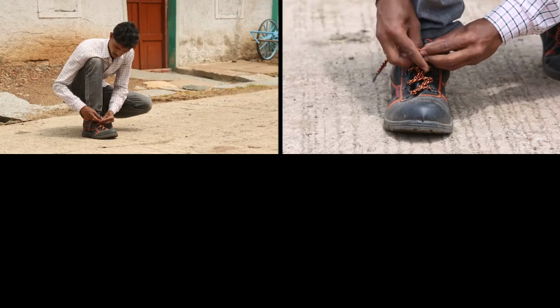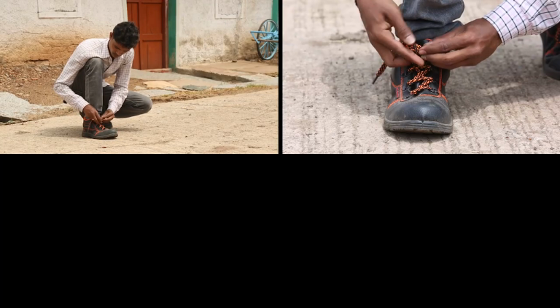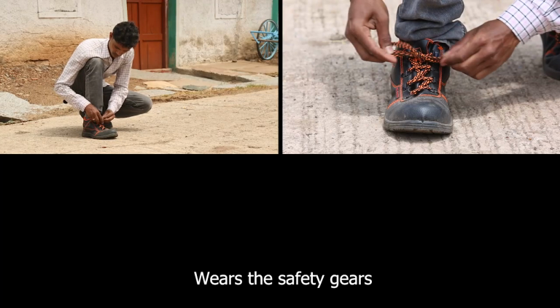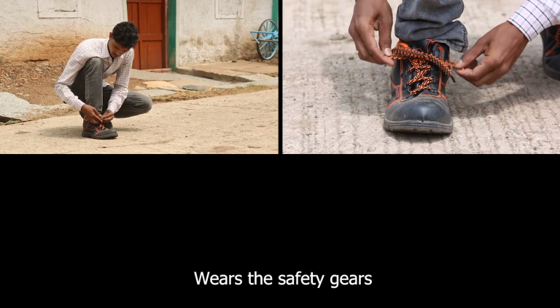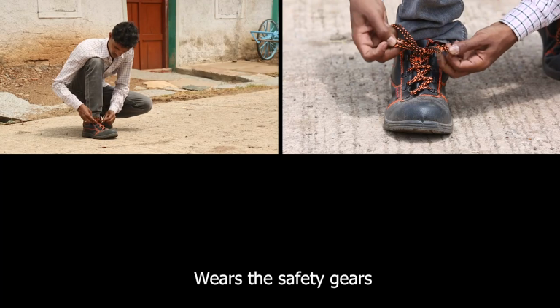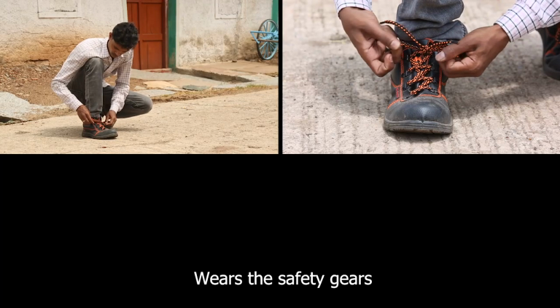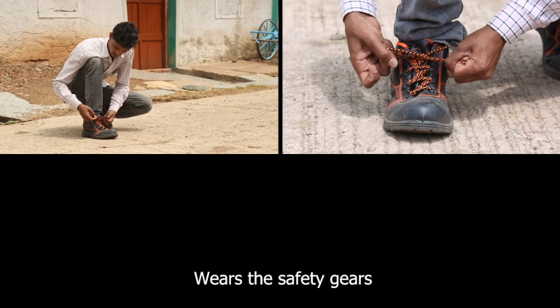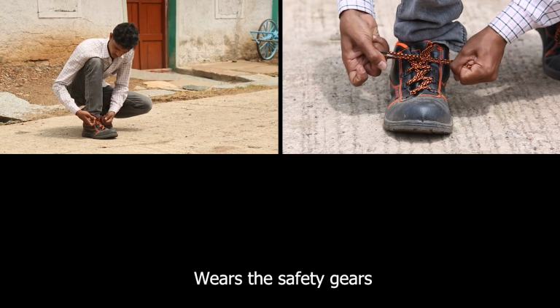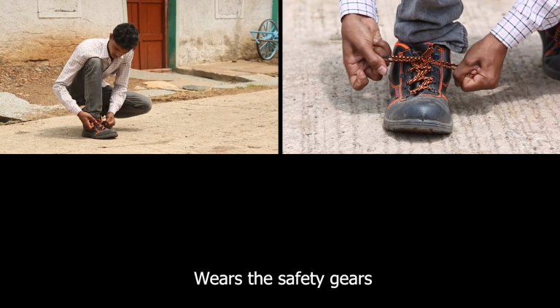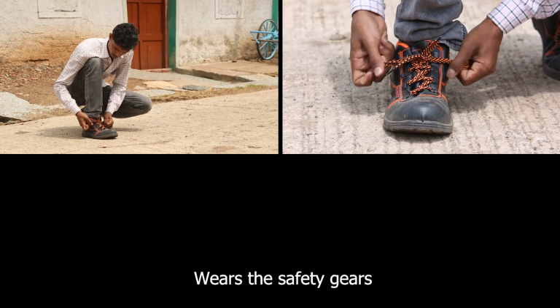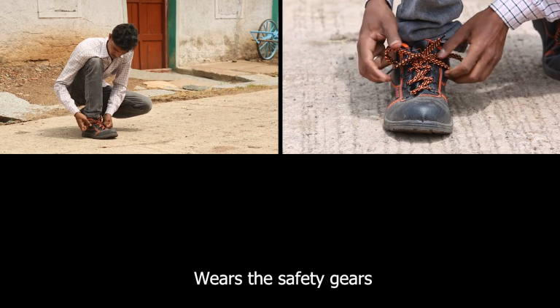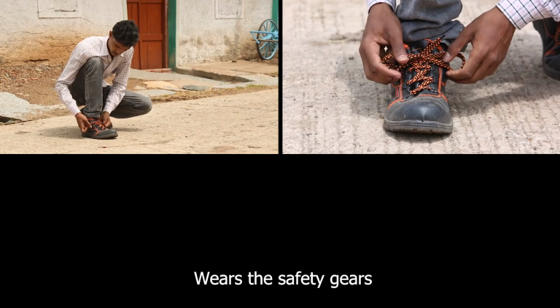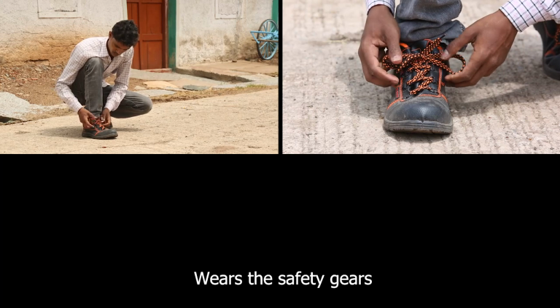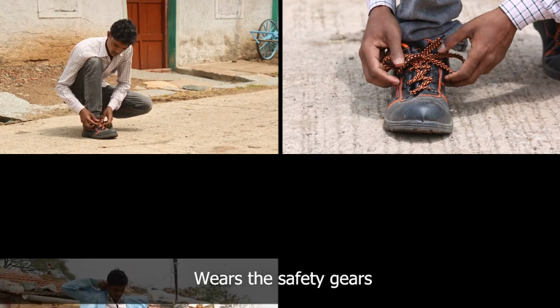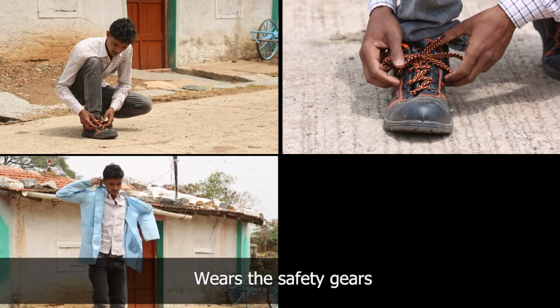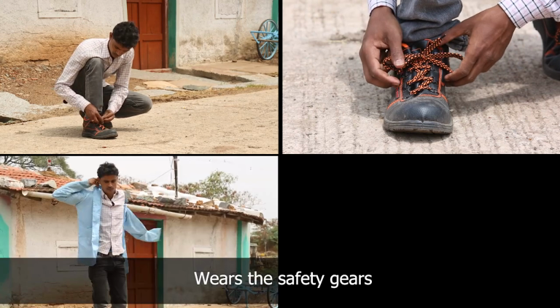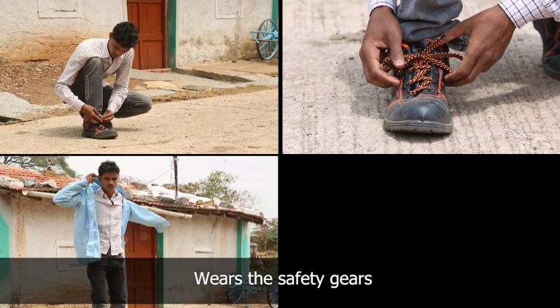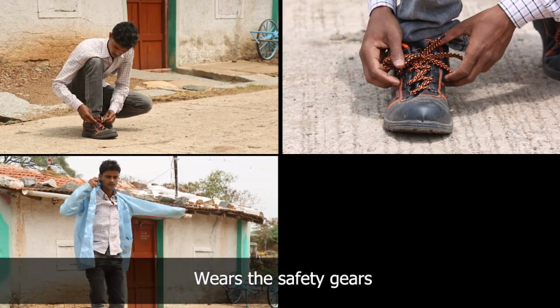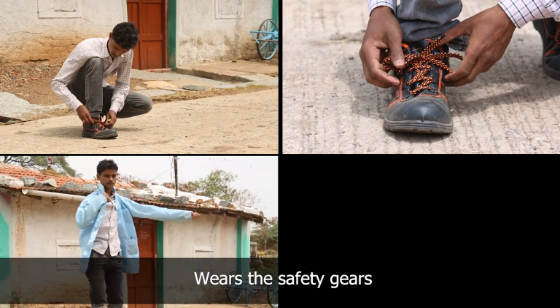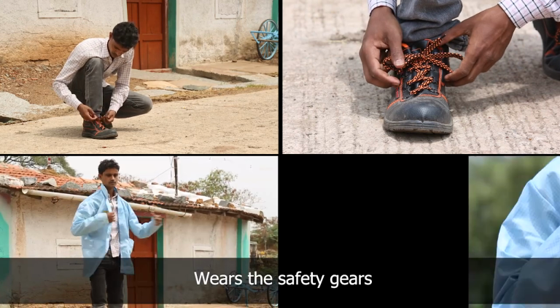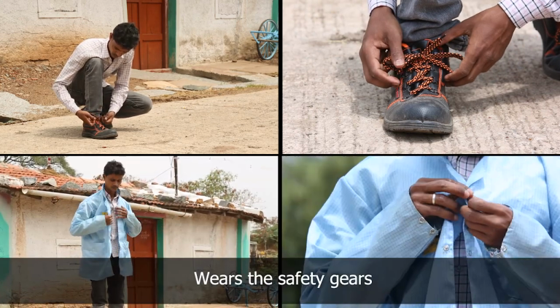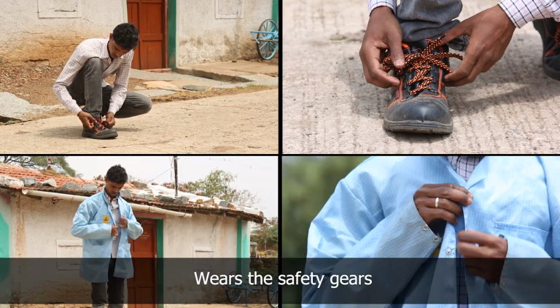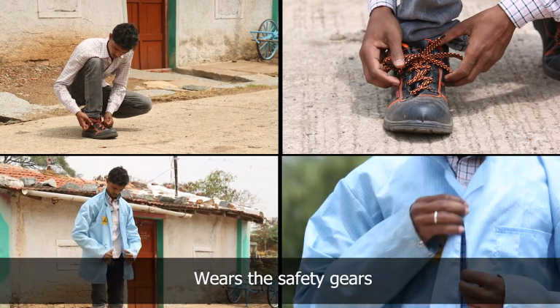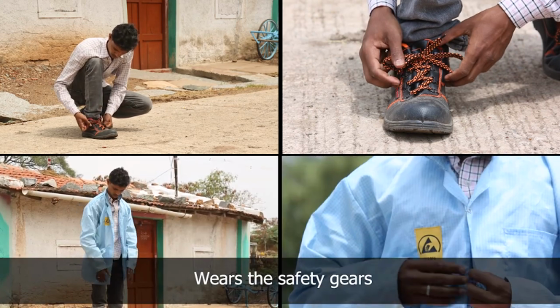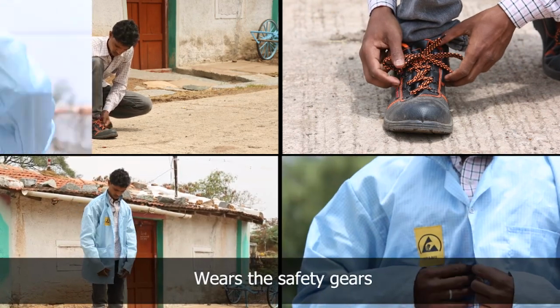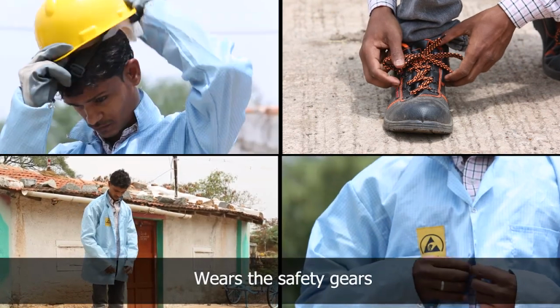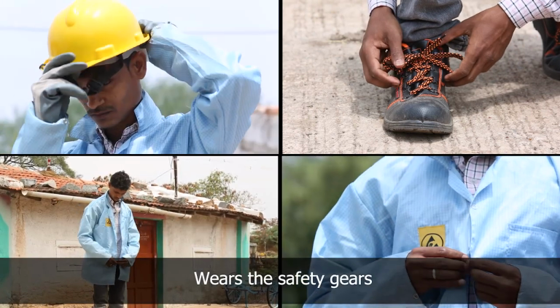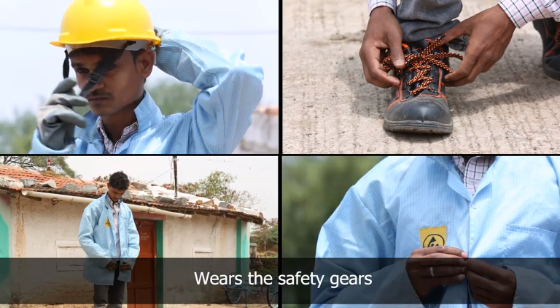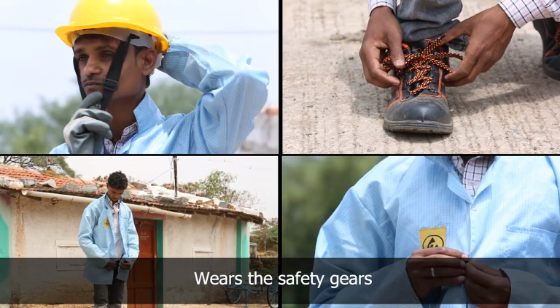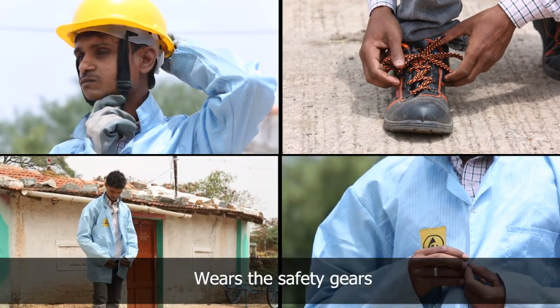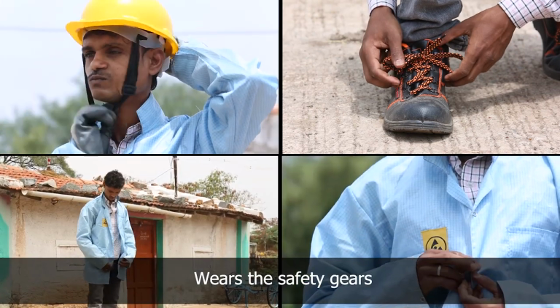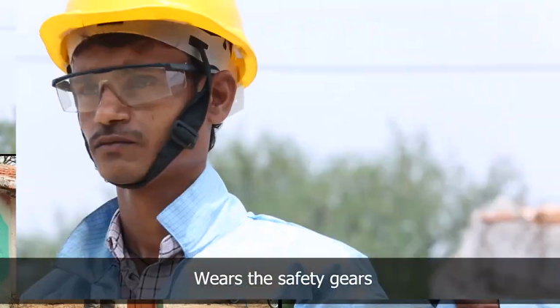He wears the safety shoes, jacket, gloves, helmet, and glasses.